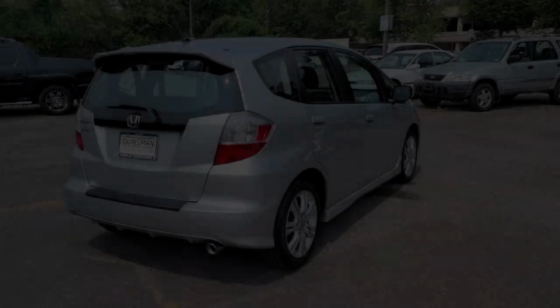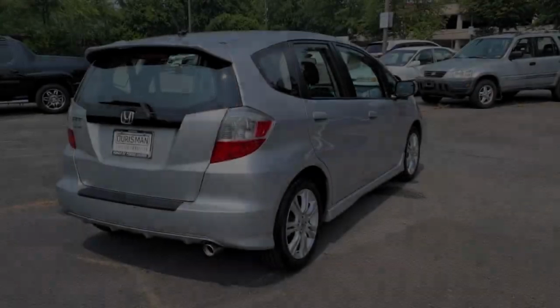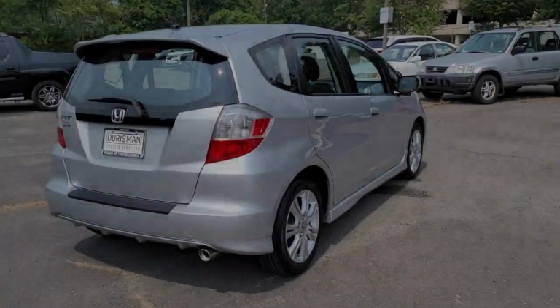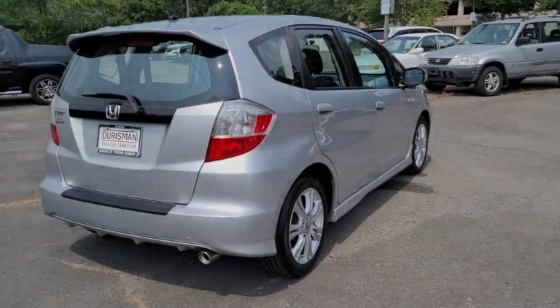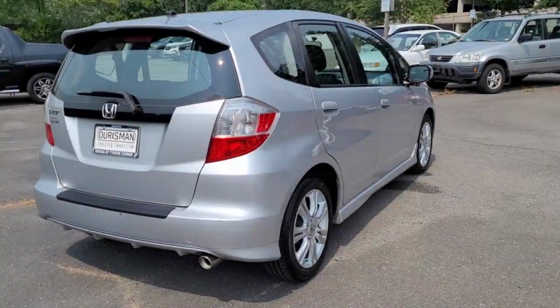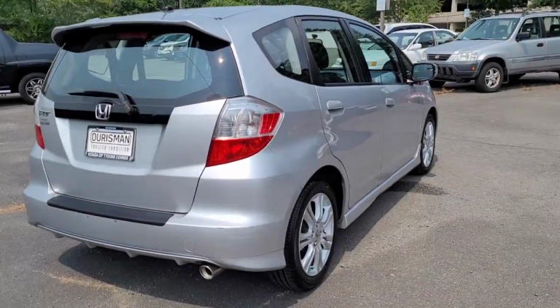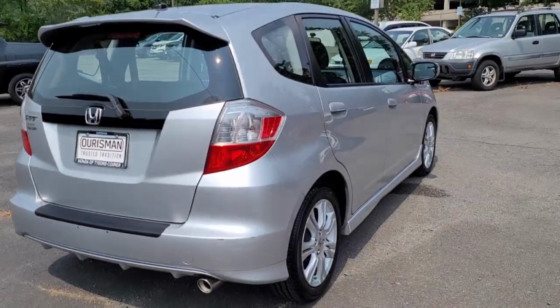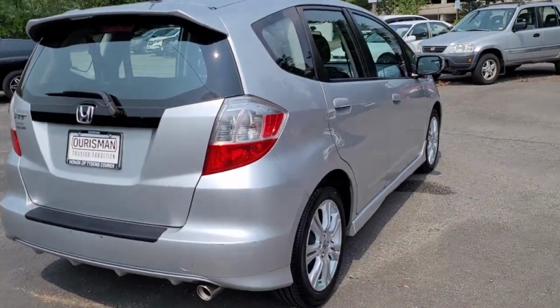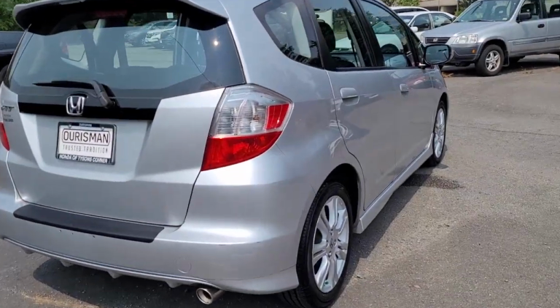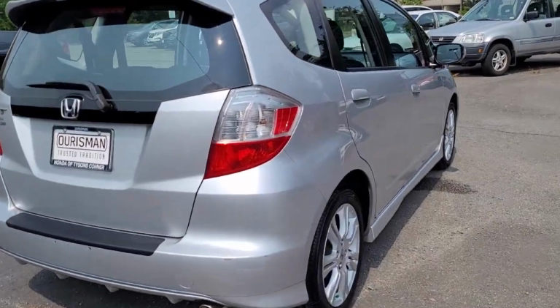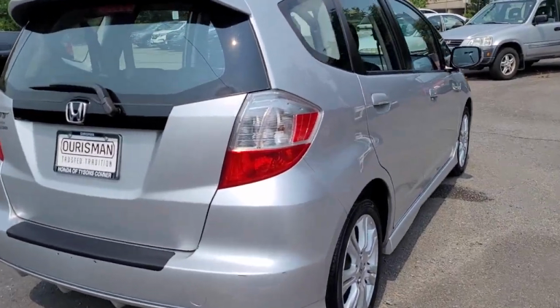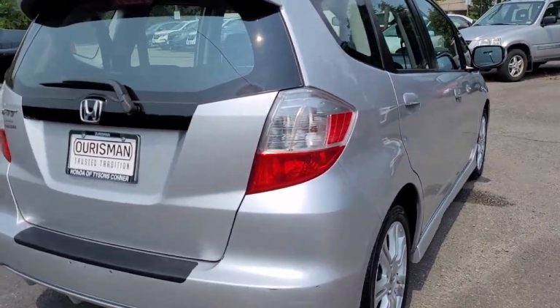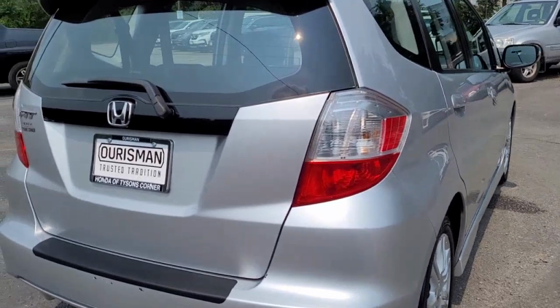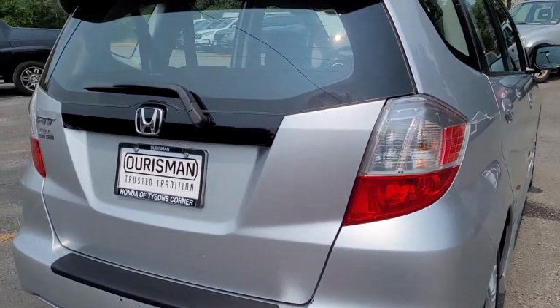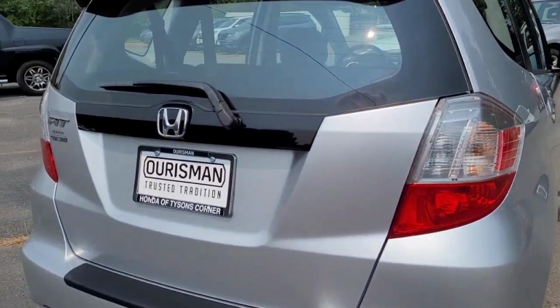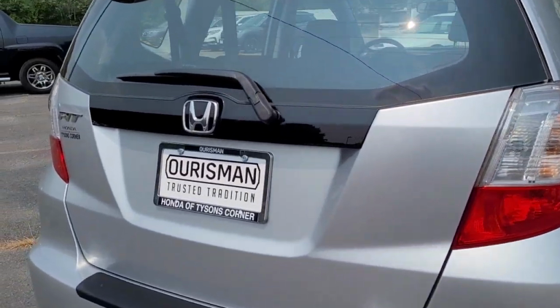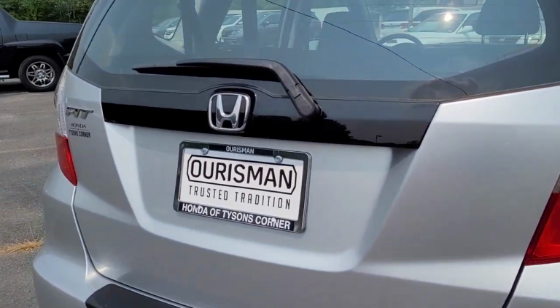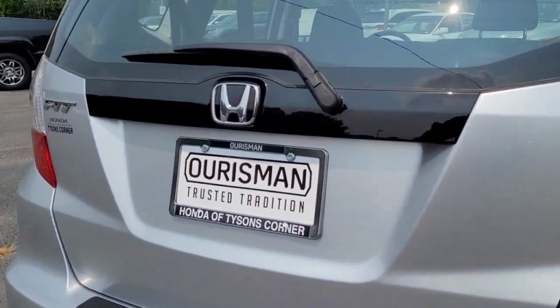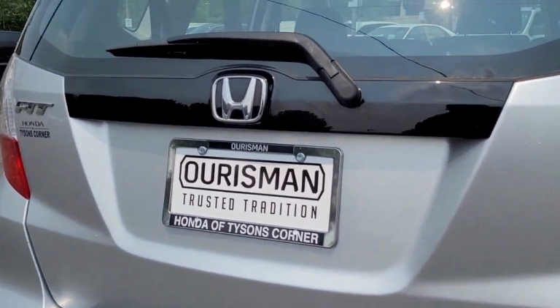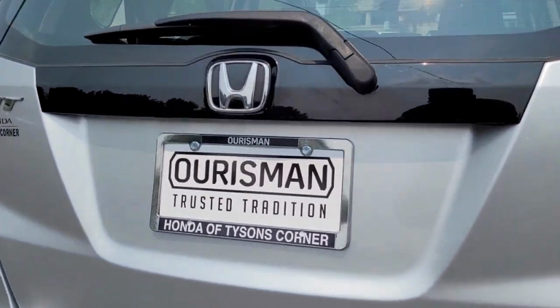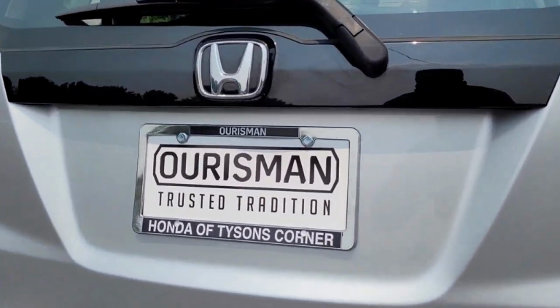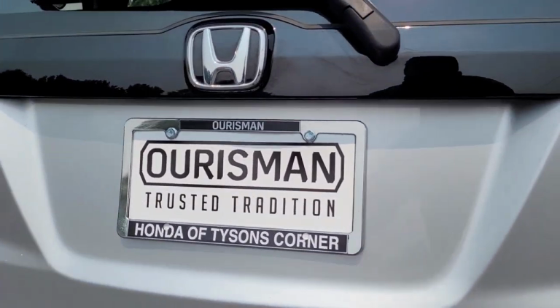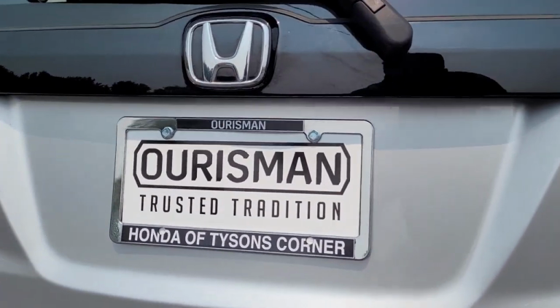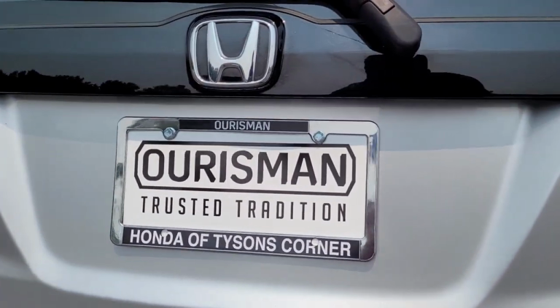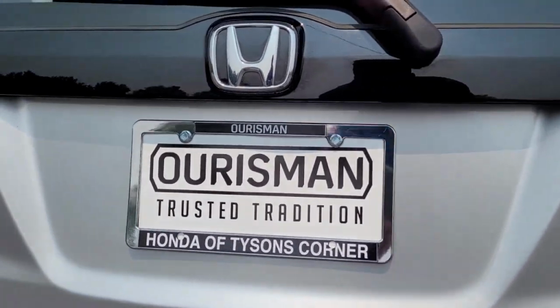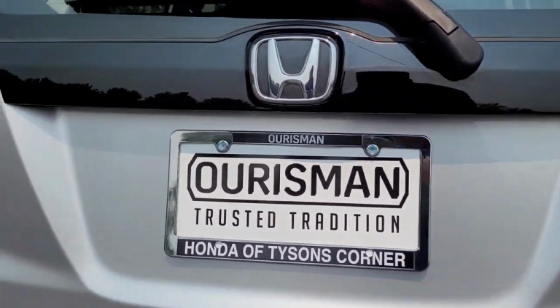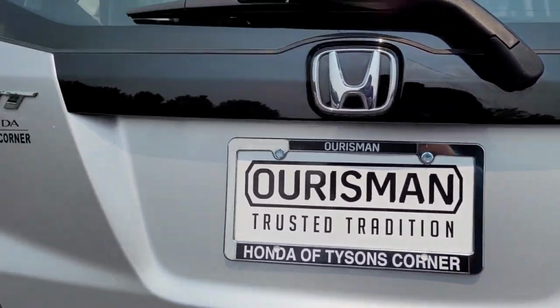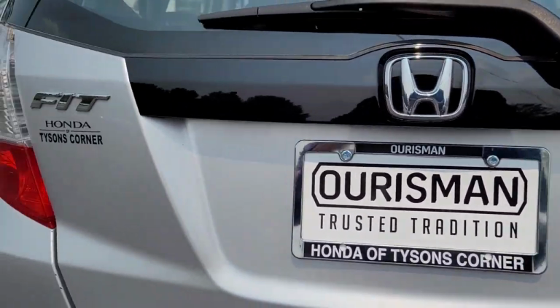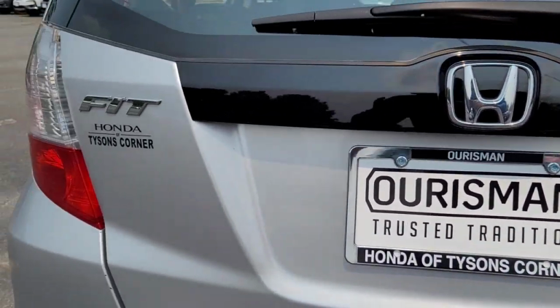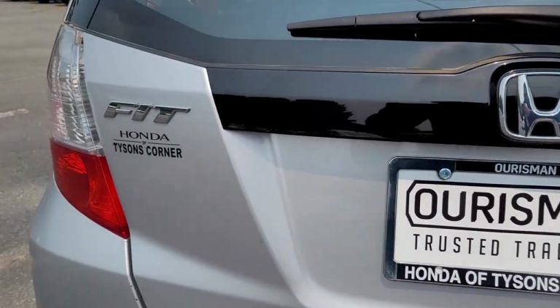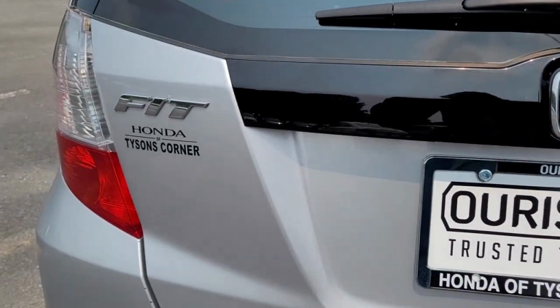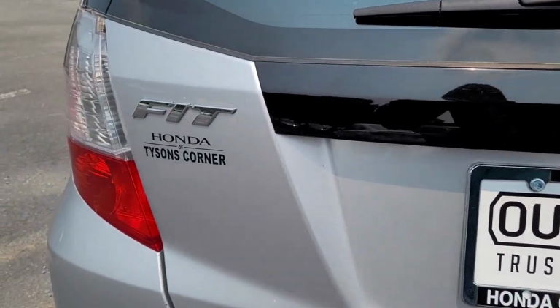Drive the car that fits perfectly into your busy life. The Honda Fit. It's waiting just for you.